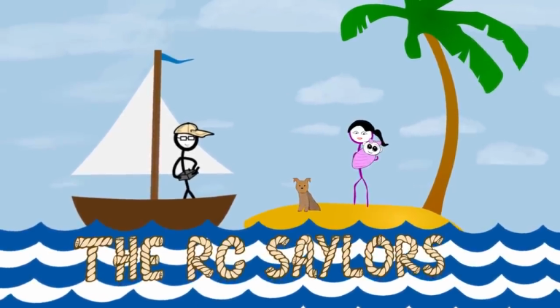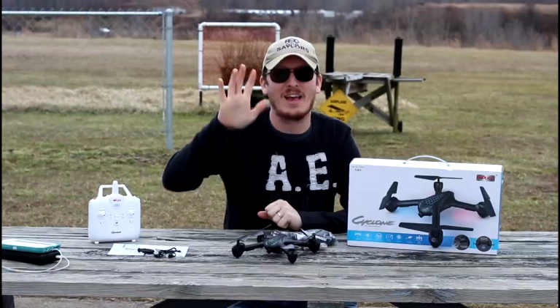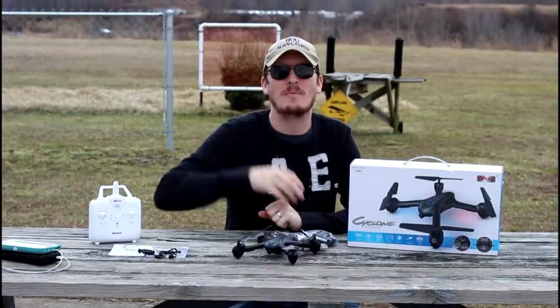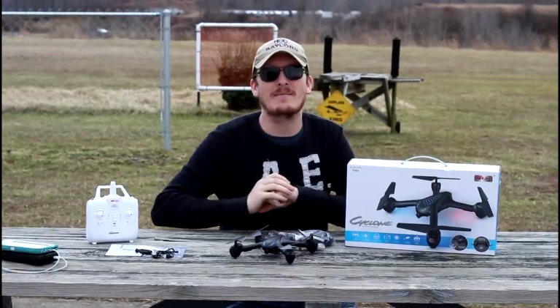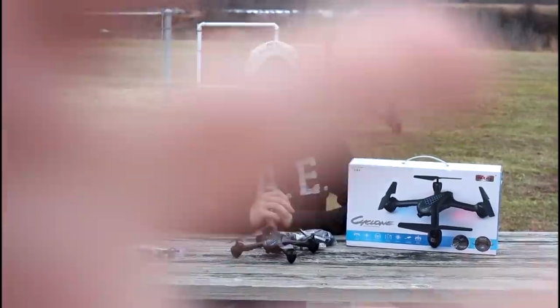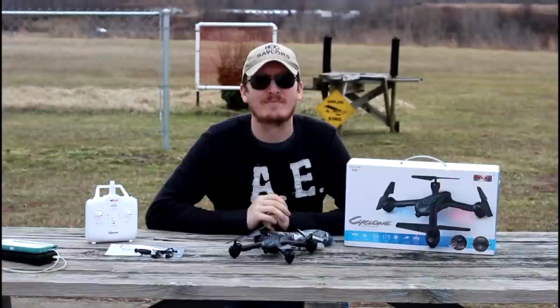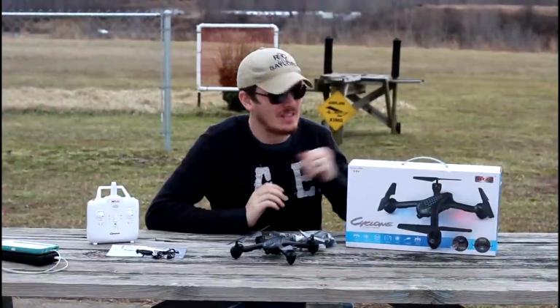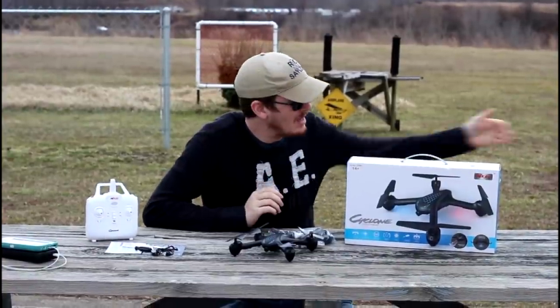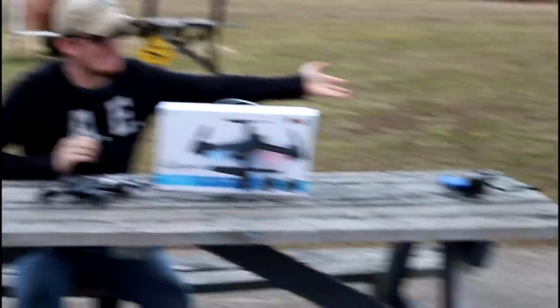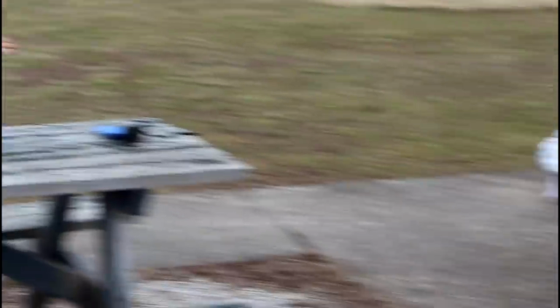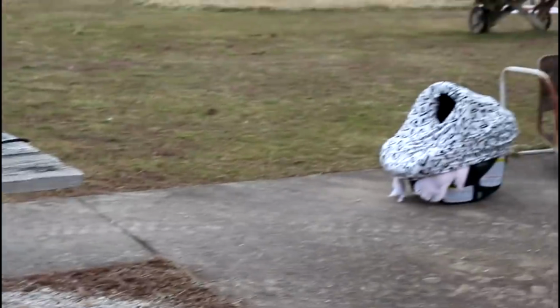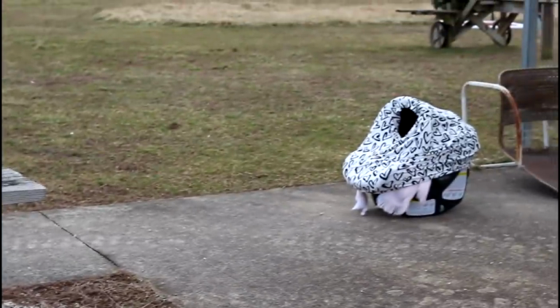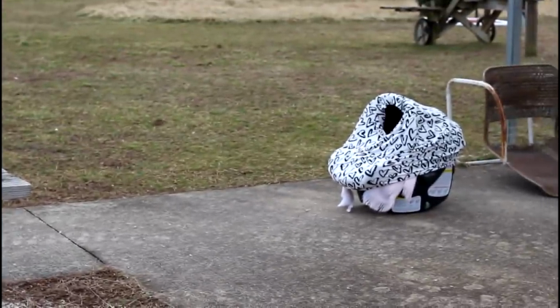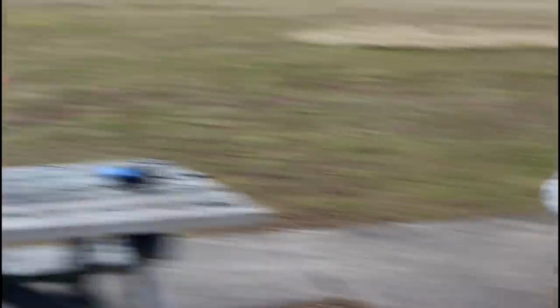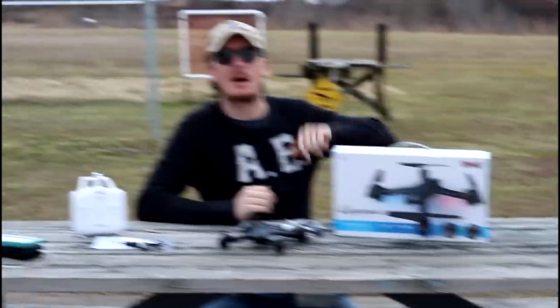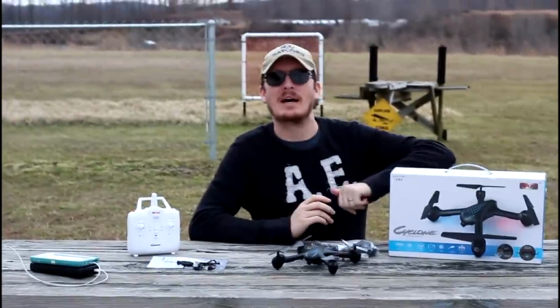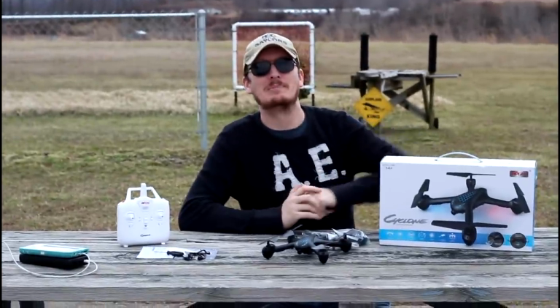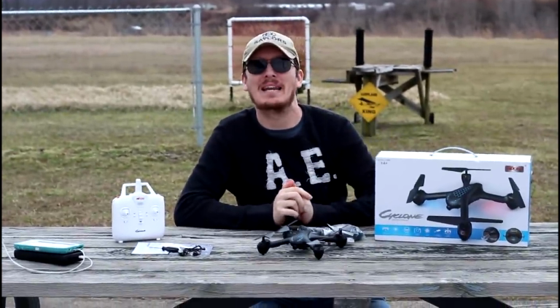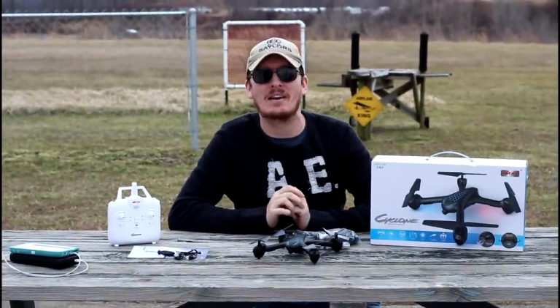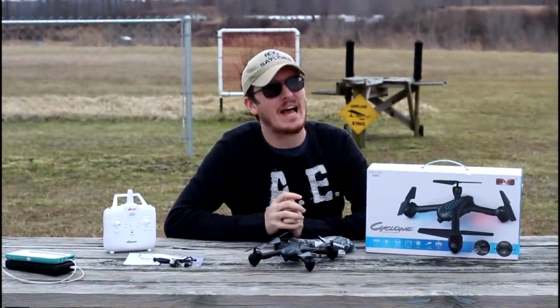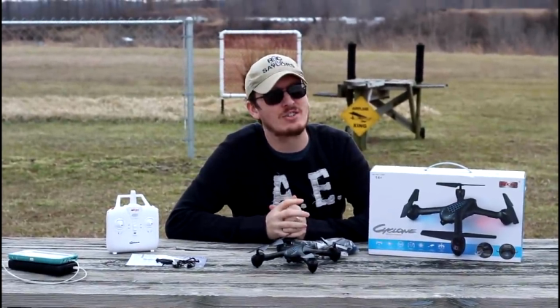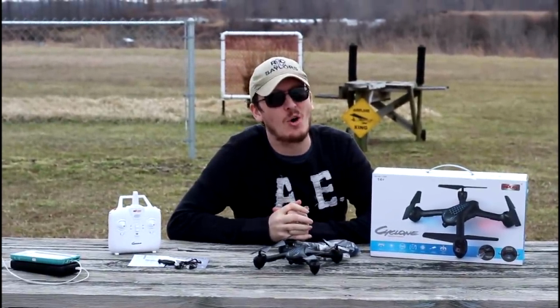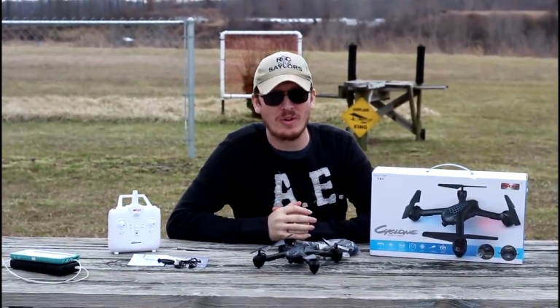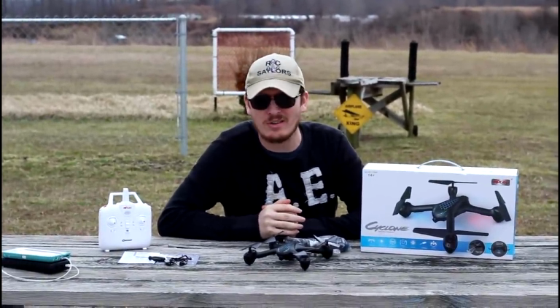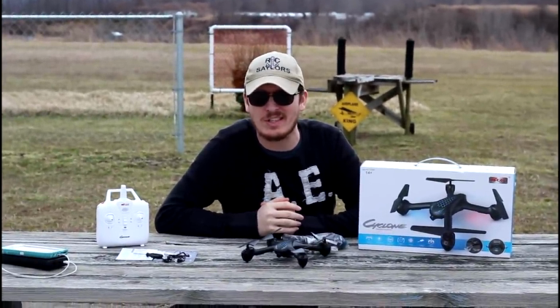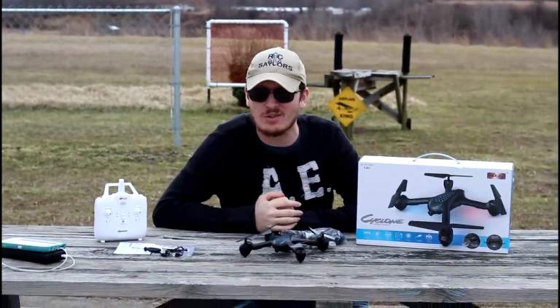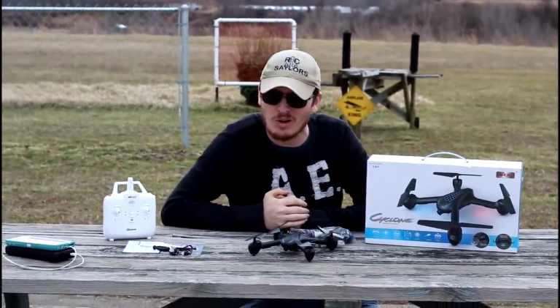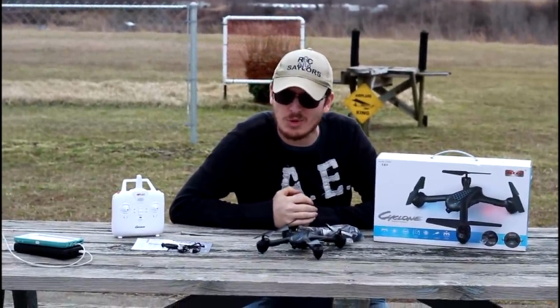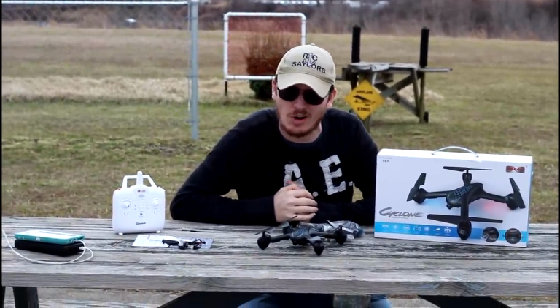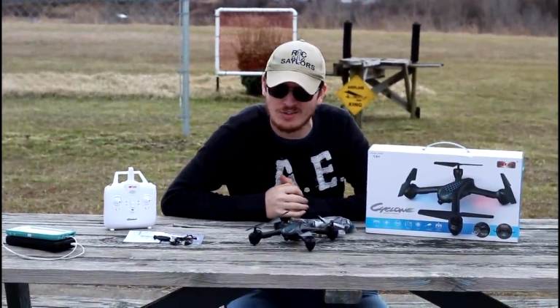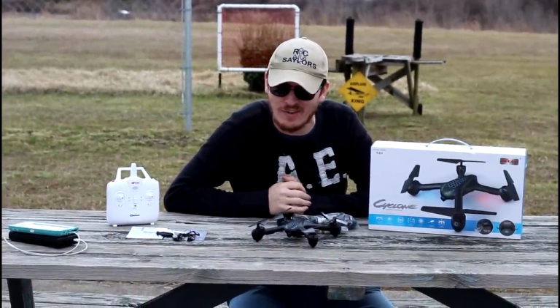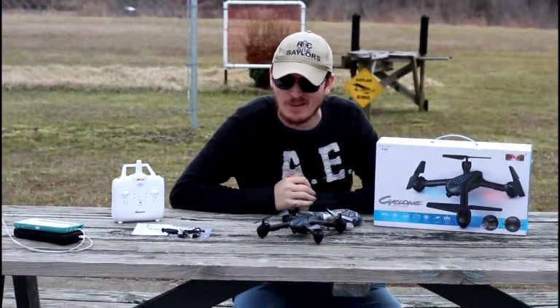Hey everyone, I'm Nate. I'm Abbey. And Millie is taking a nap. Popeye is battening down the hatches at home. We're the RC Sailors. Welcome to our RC family.